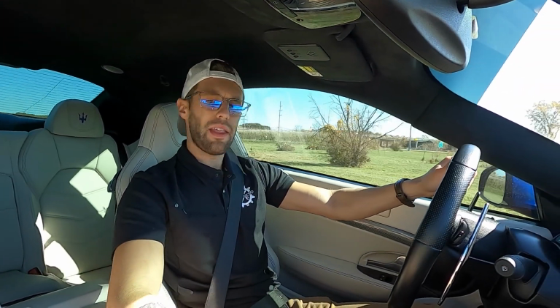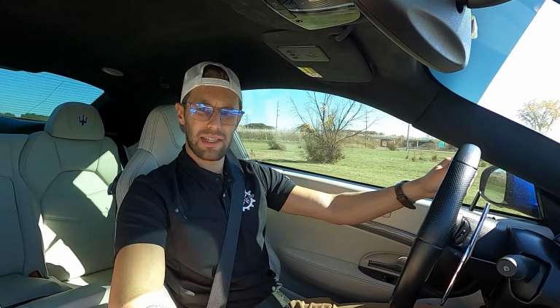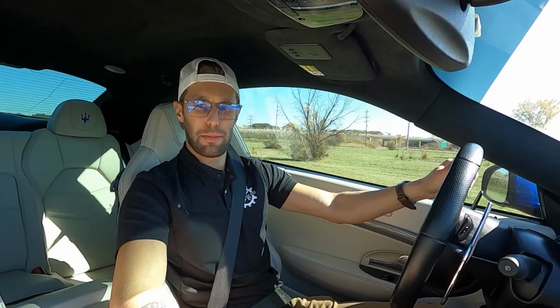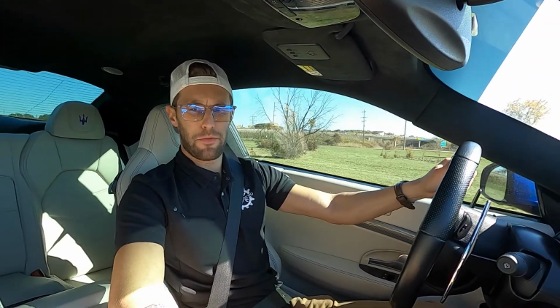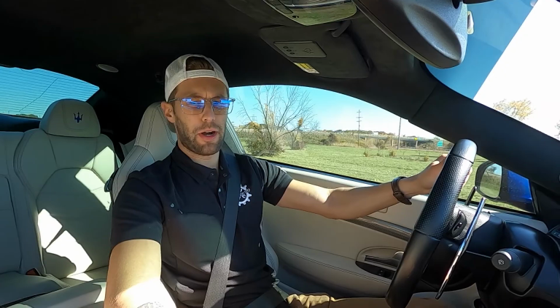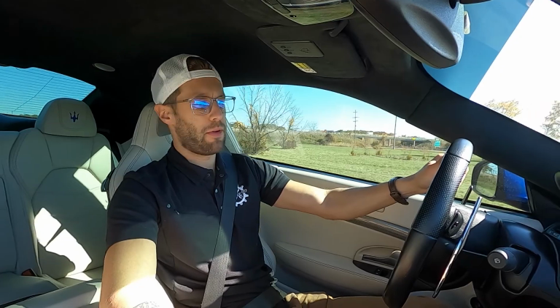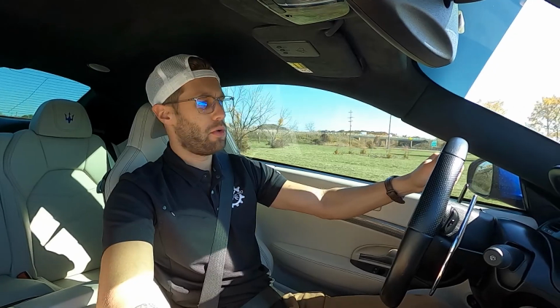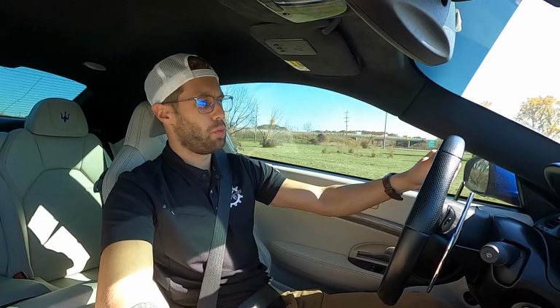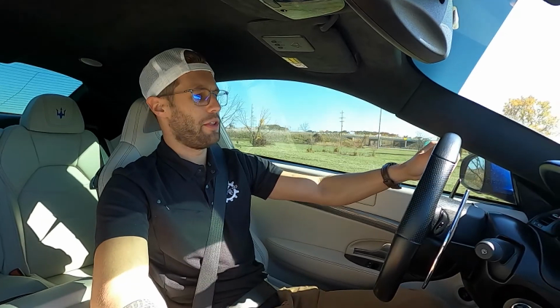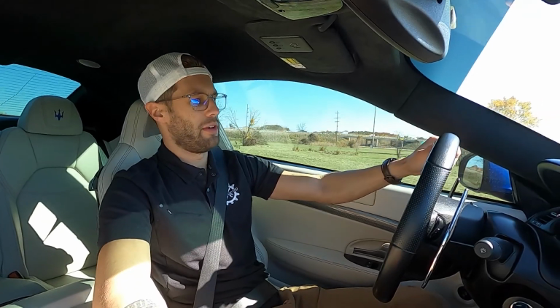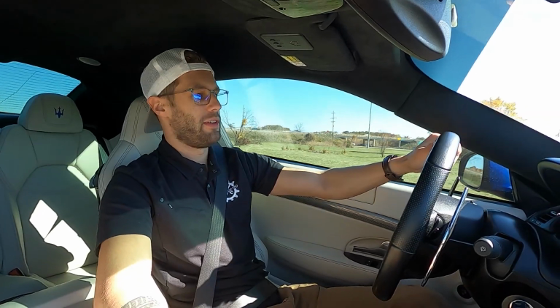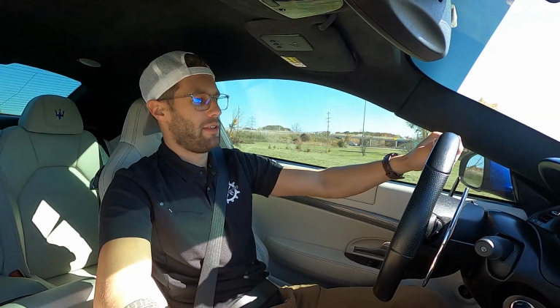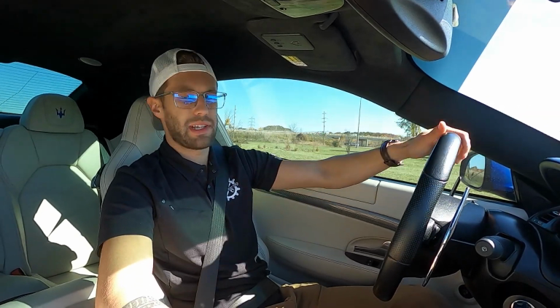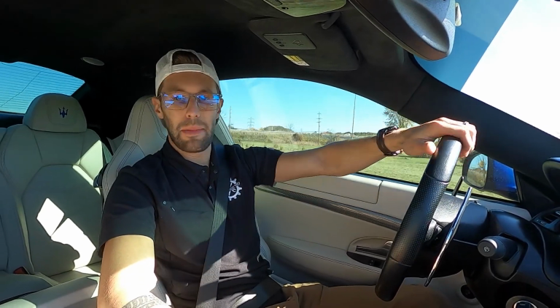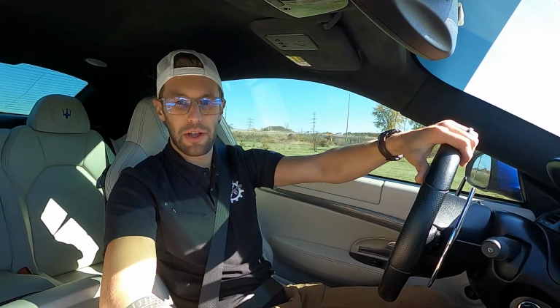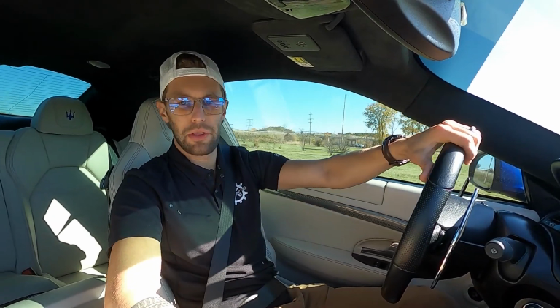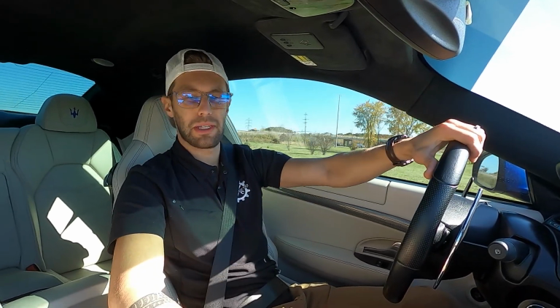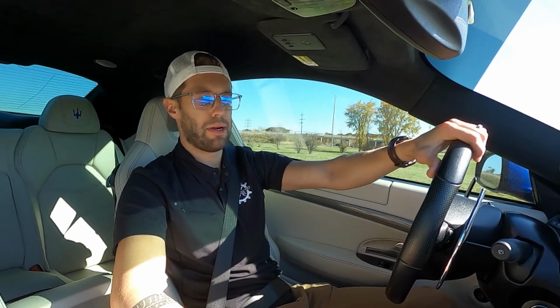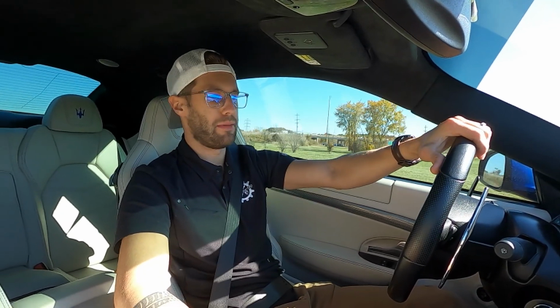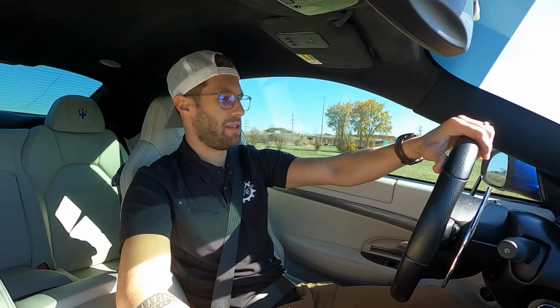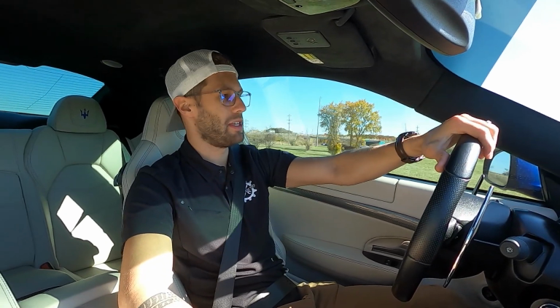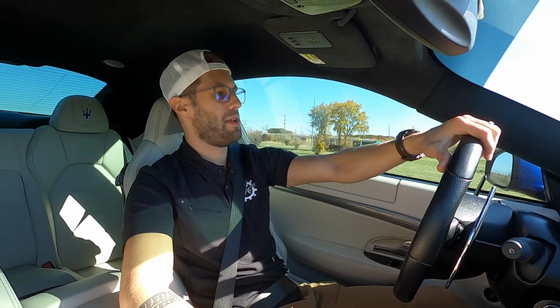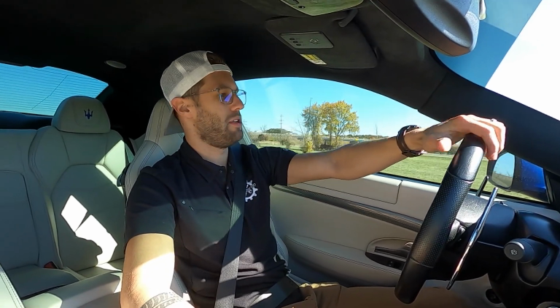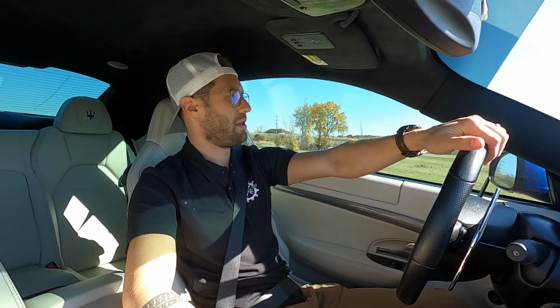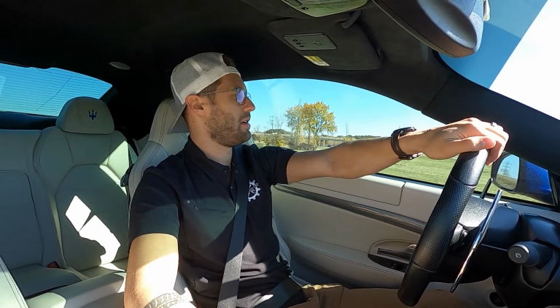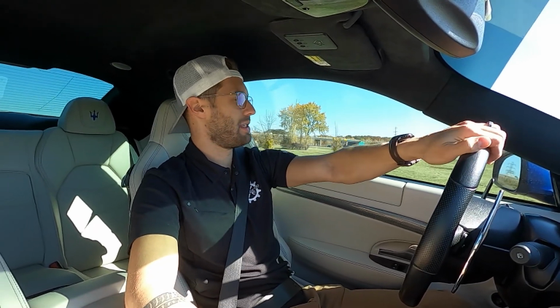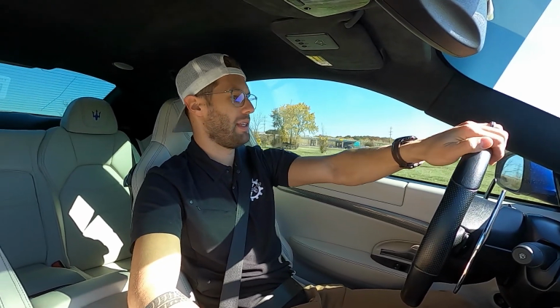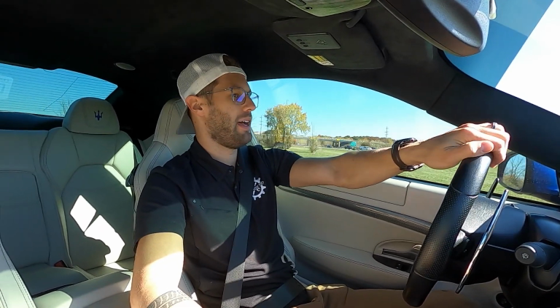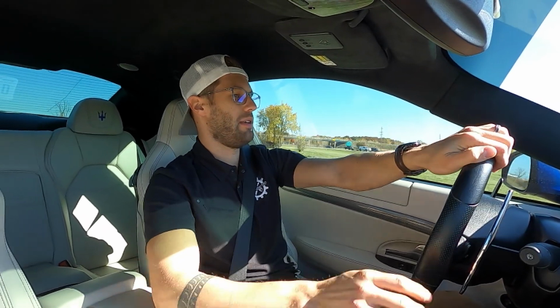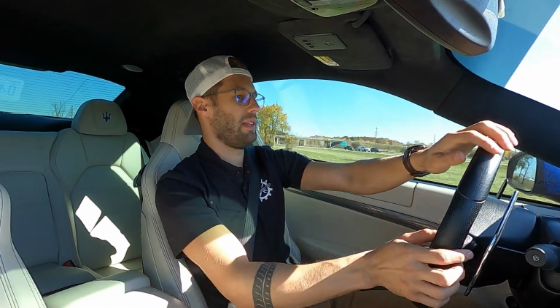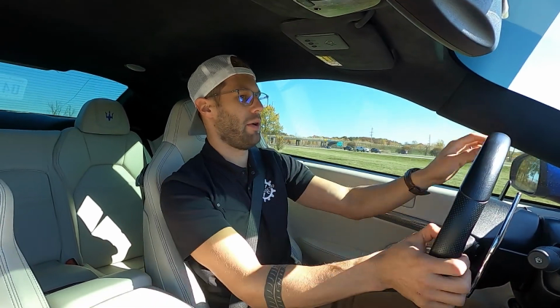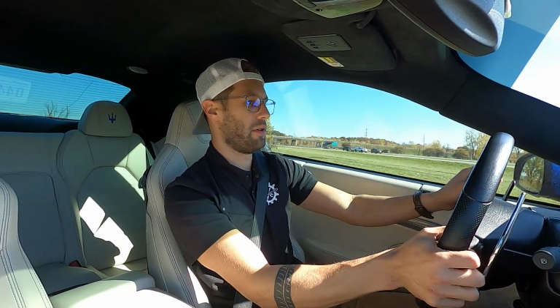That's the beautiful part about cold weather. There's not many good things about it, but it does make your exhaust a lot louder.